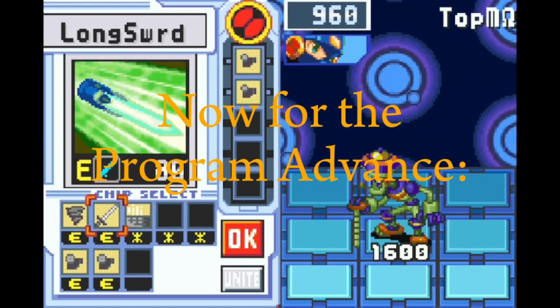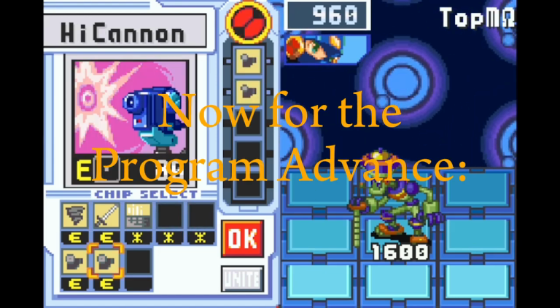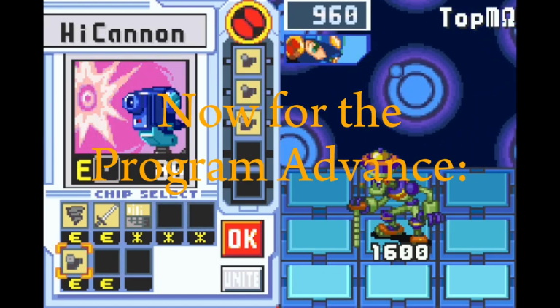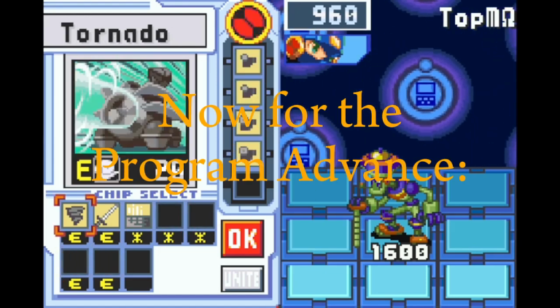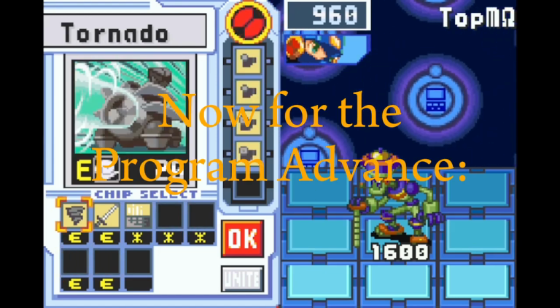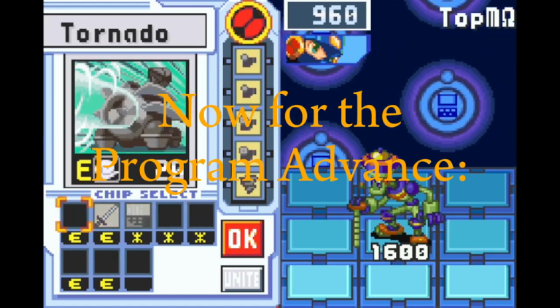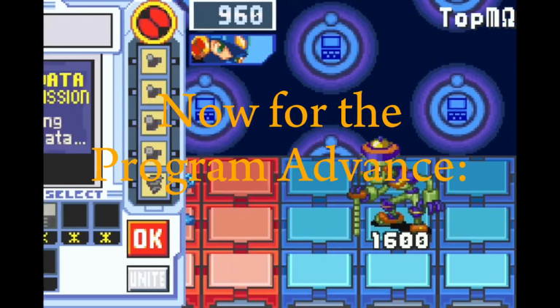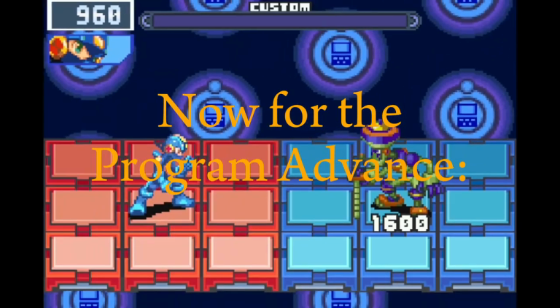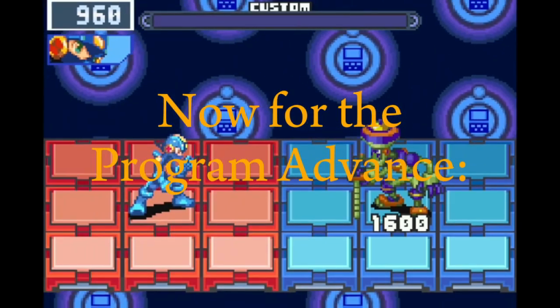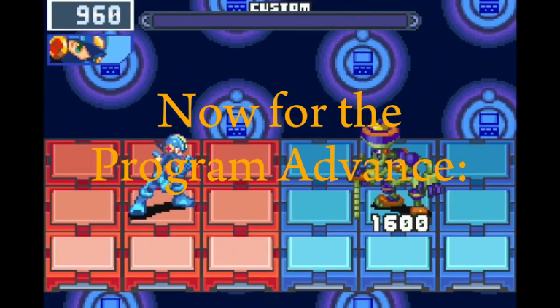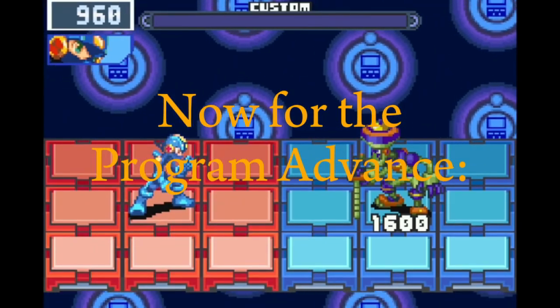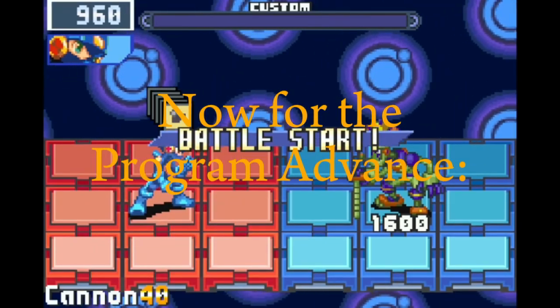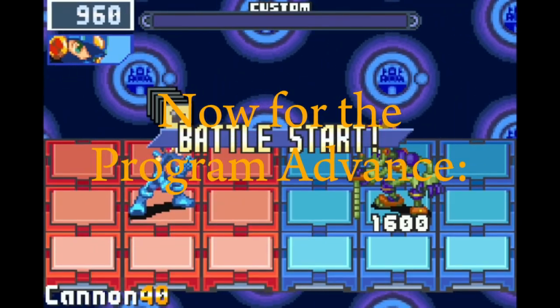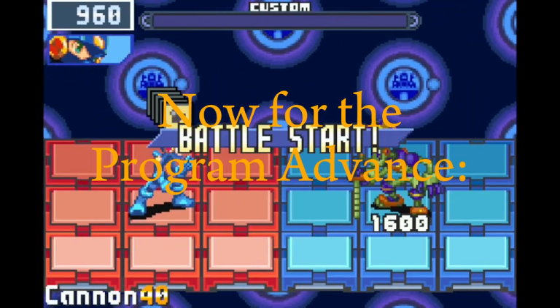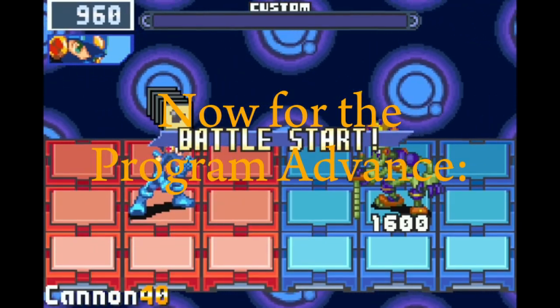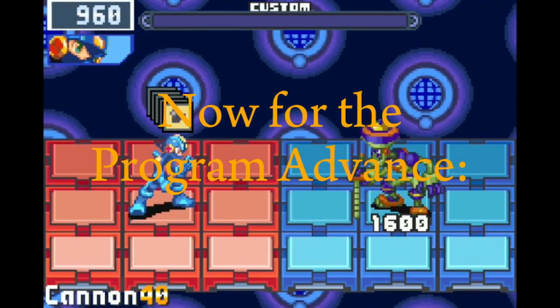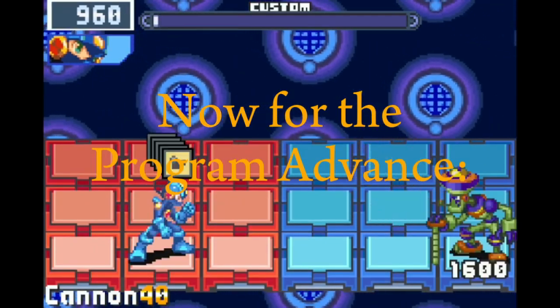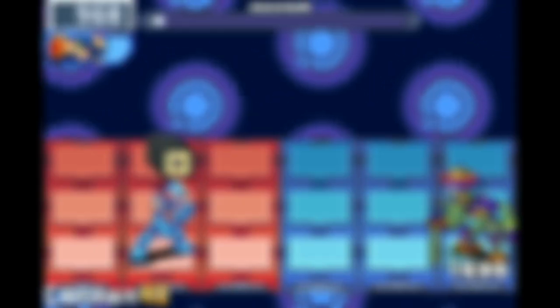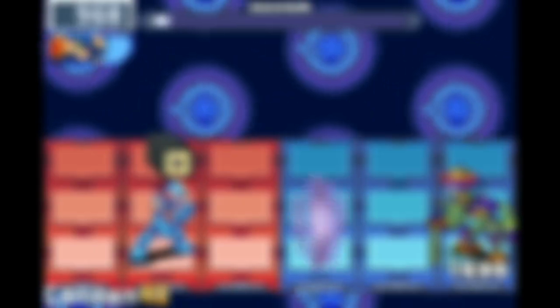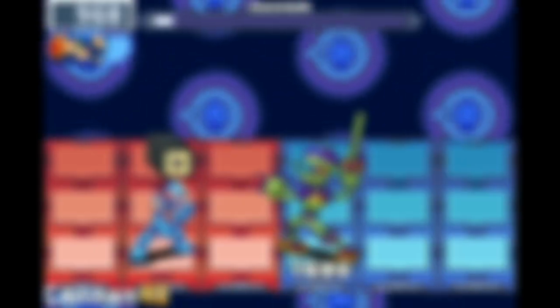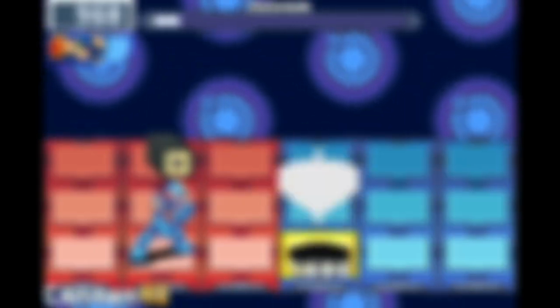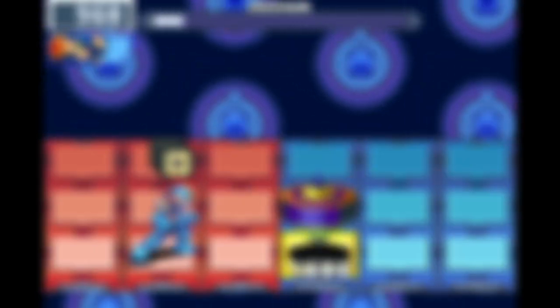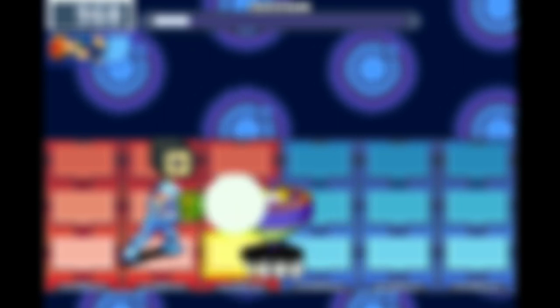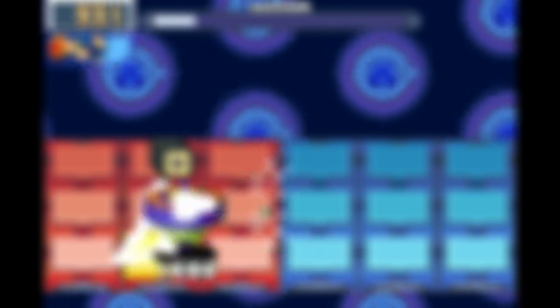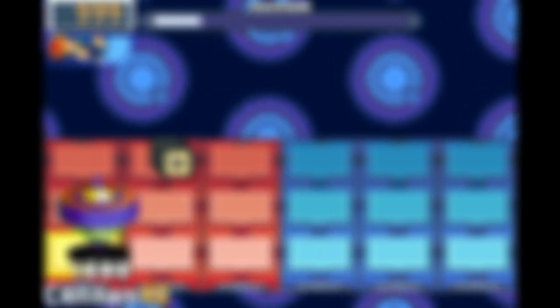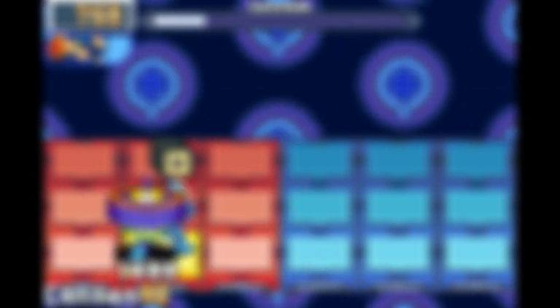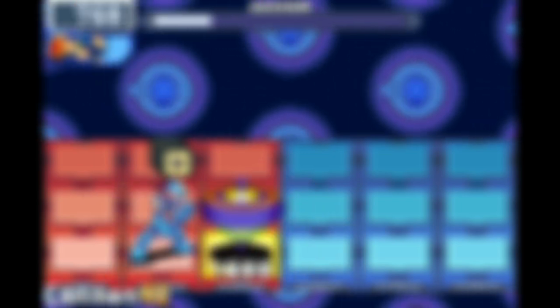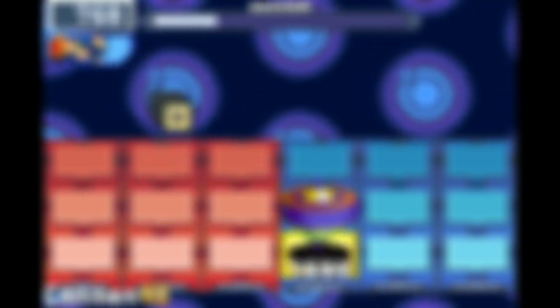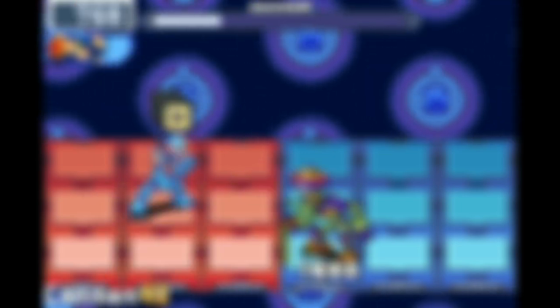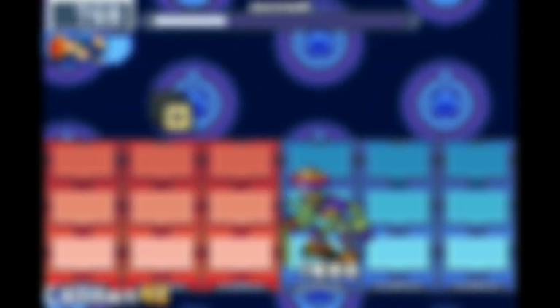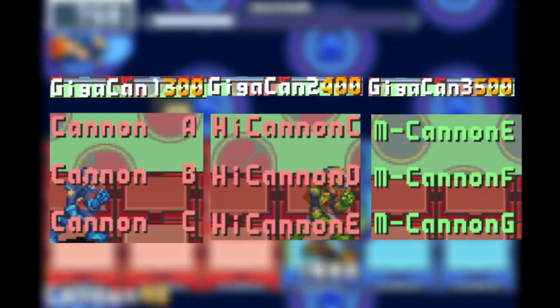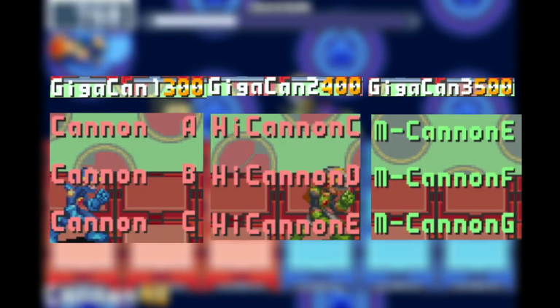Now for the program advance. GigaCannon is what happens when you combine the cannon chips in the following order.